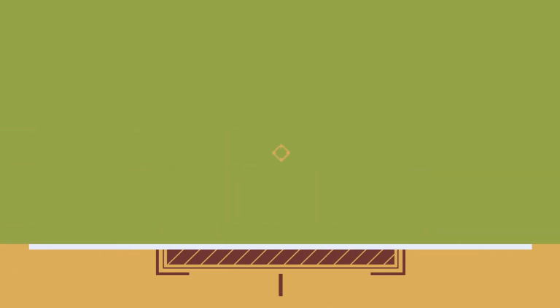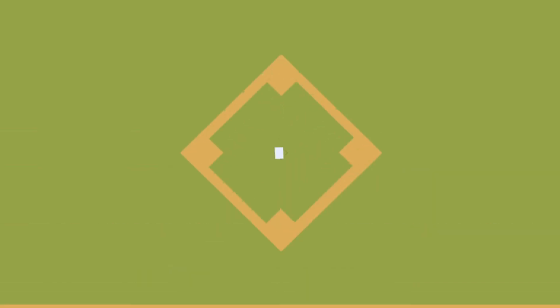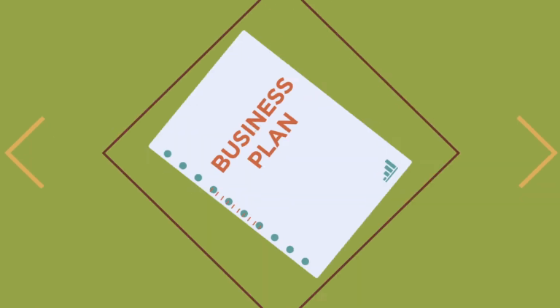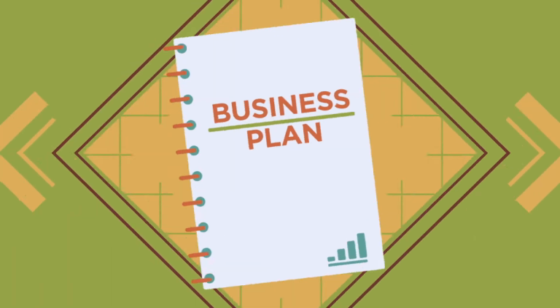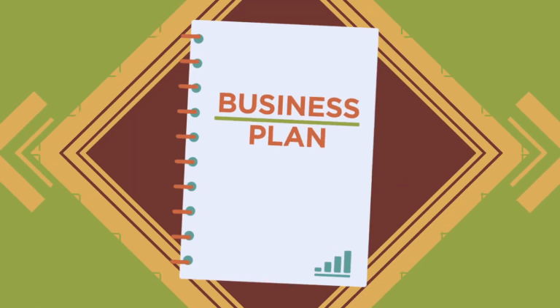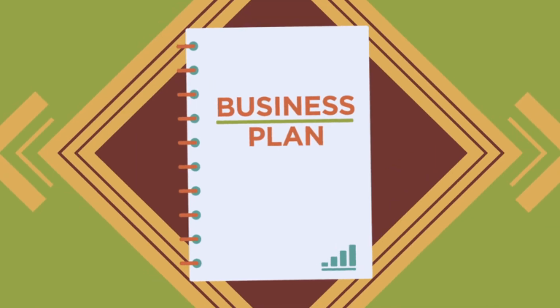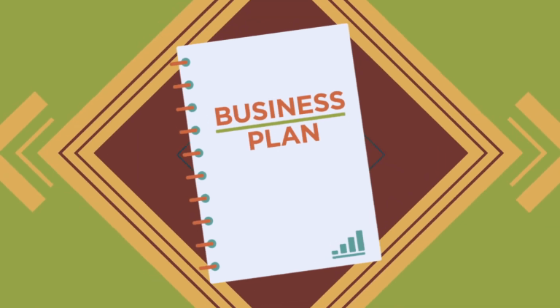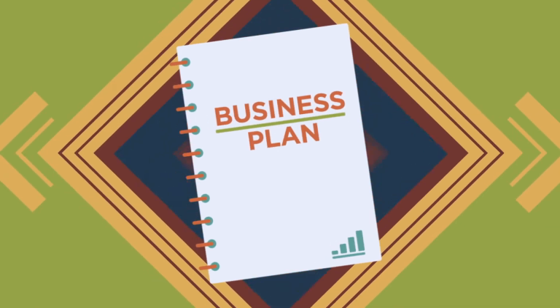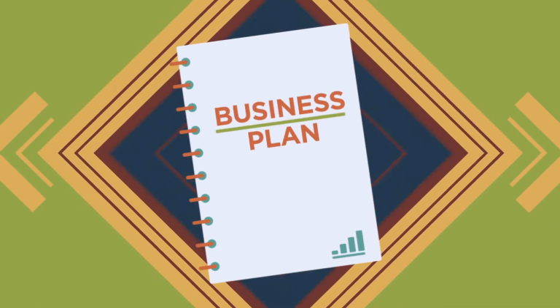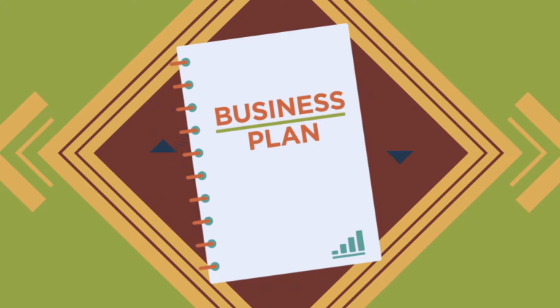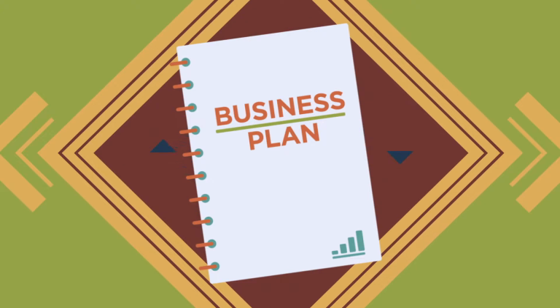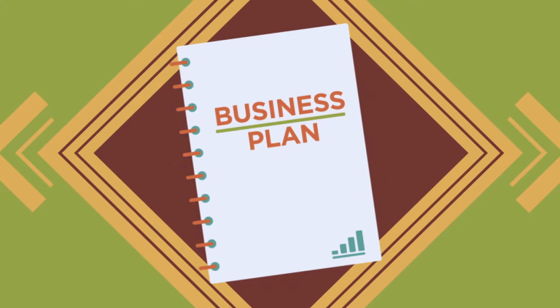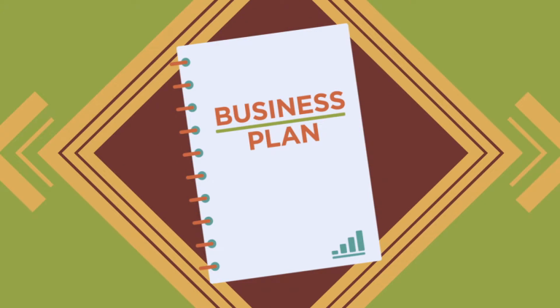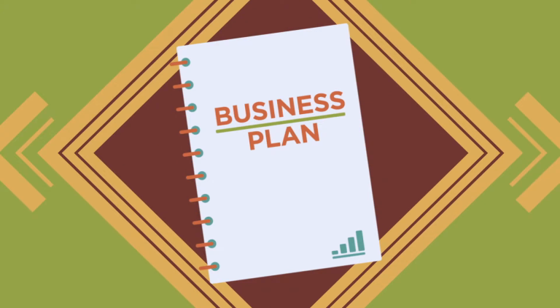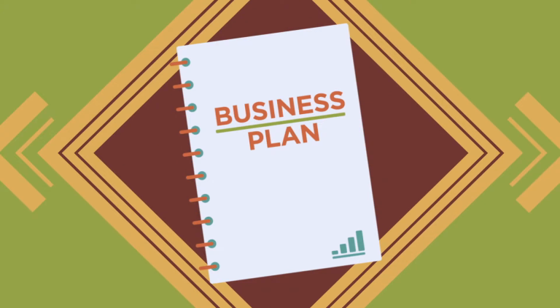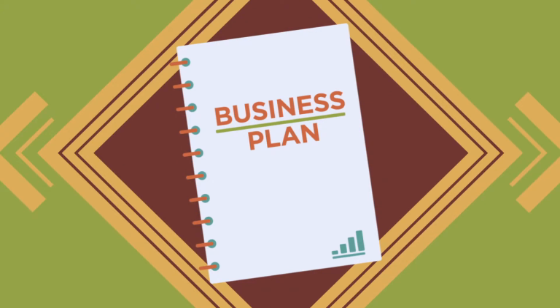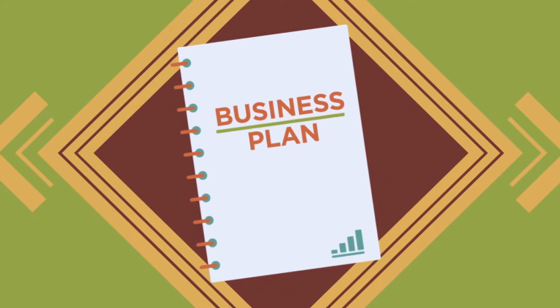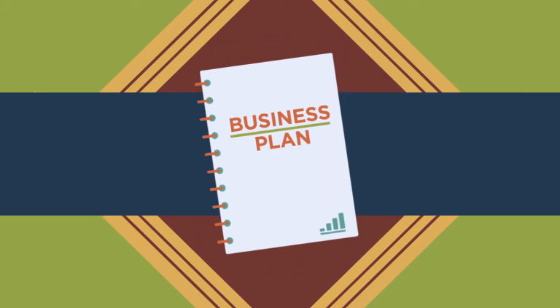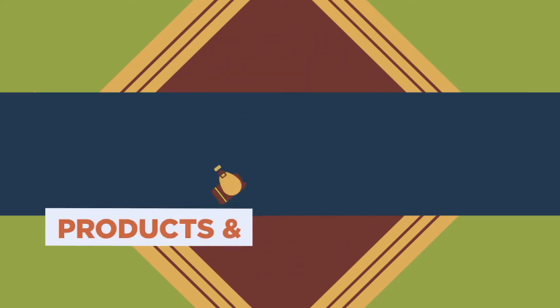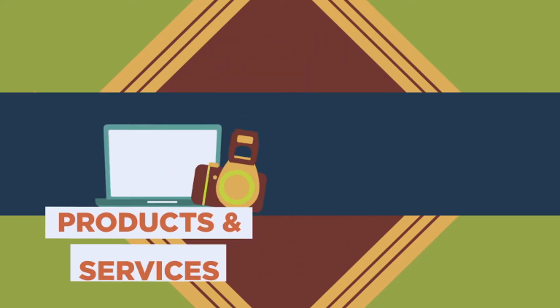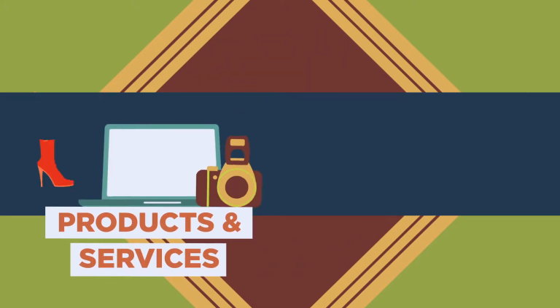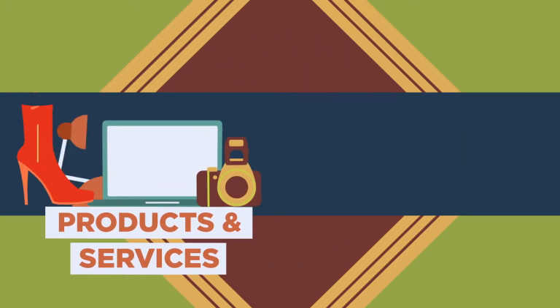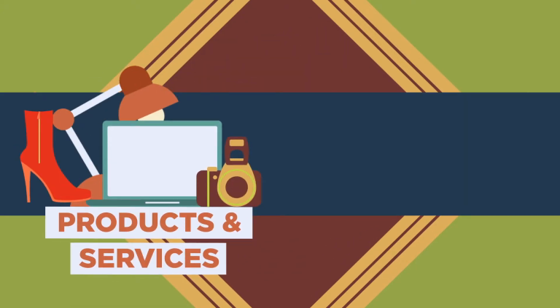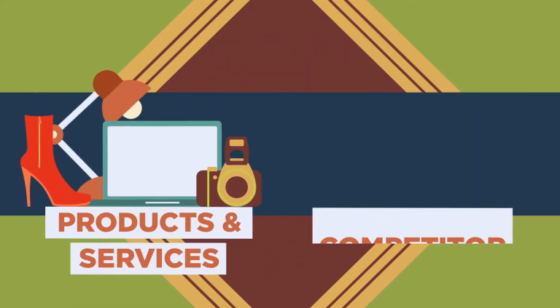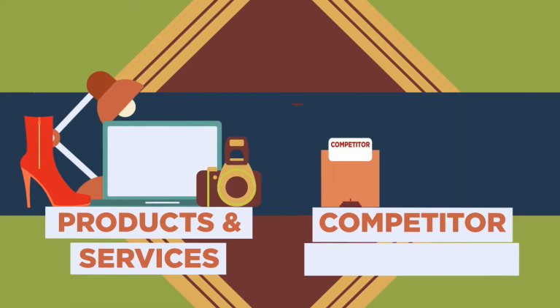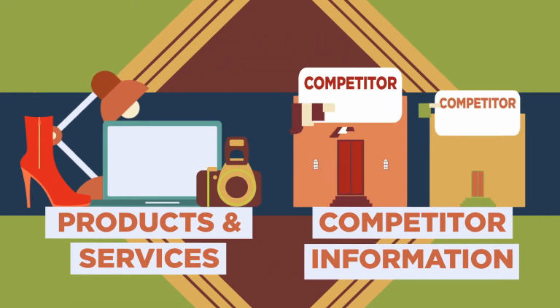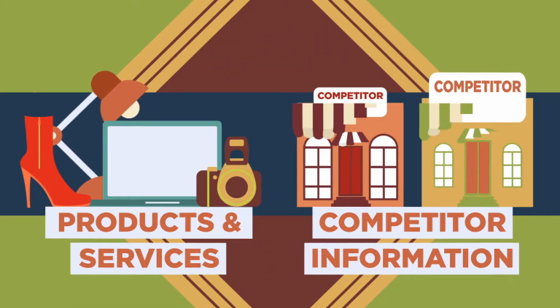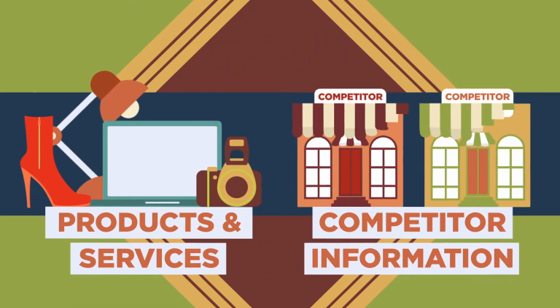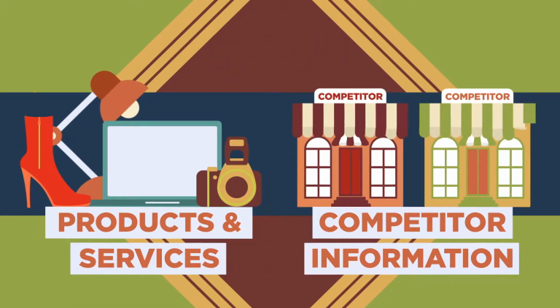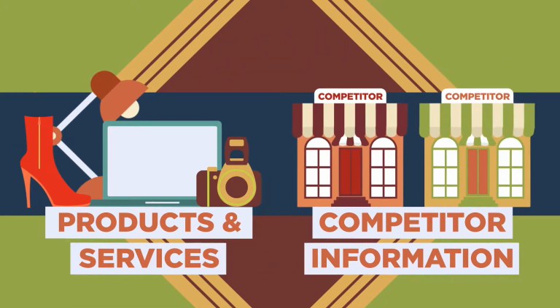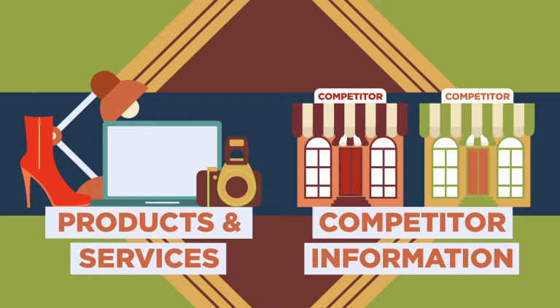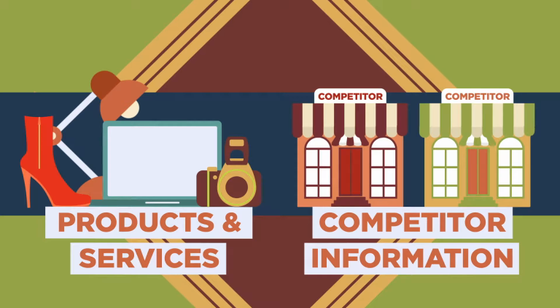The first thing you need is a business plan that outlines everything from your products and services to information about your competitors.